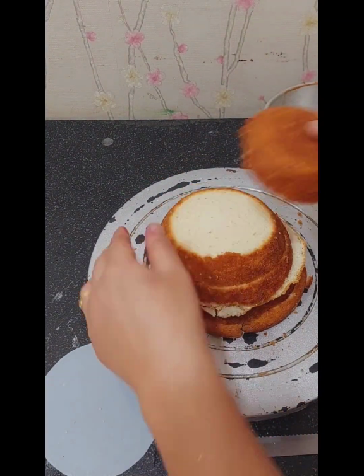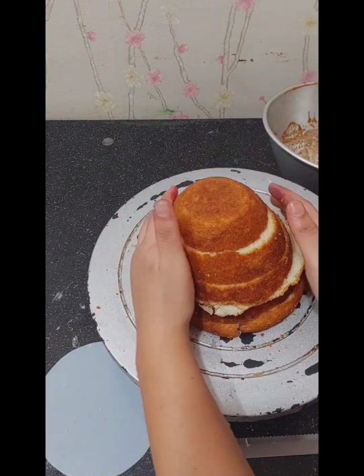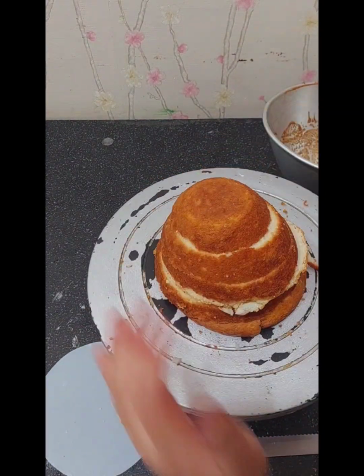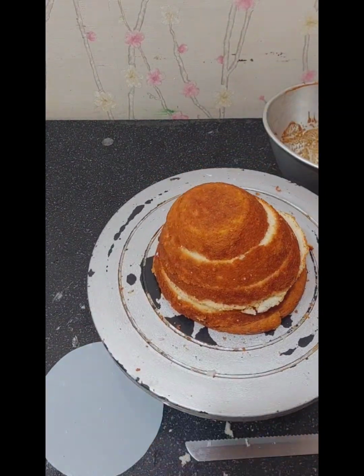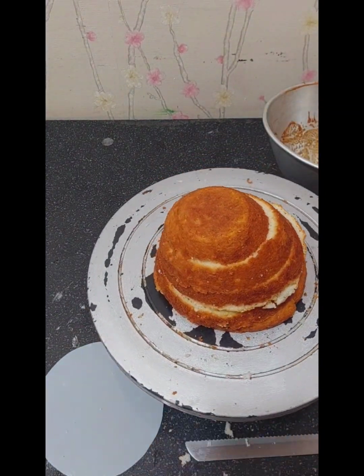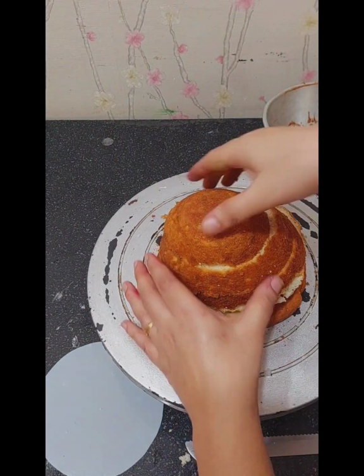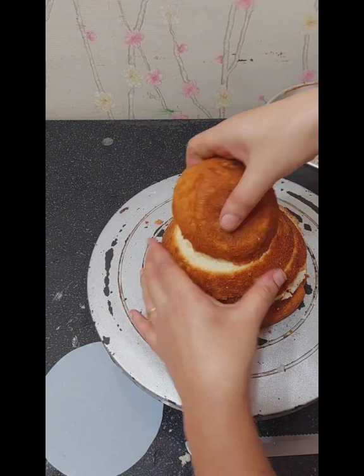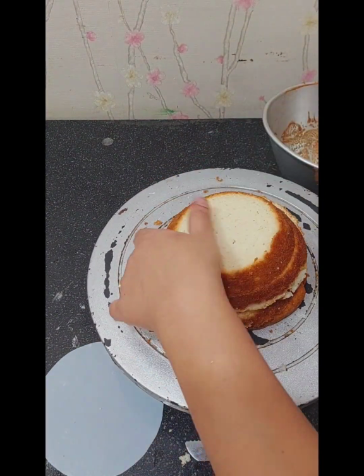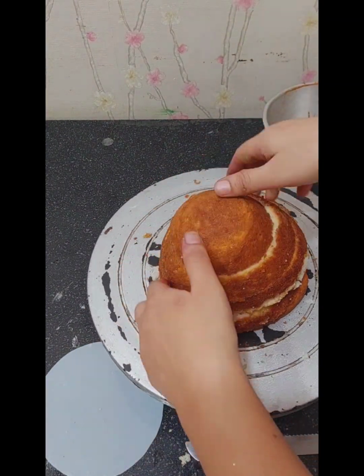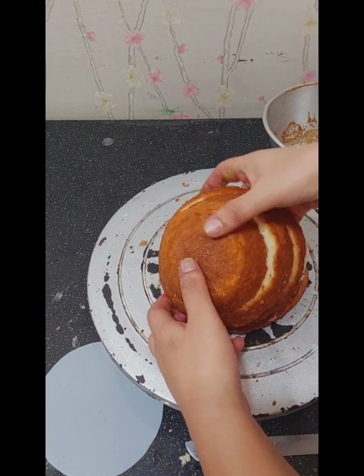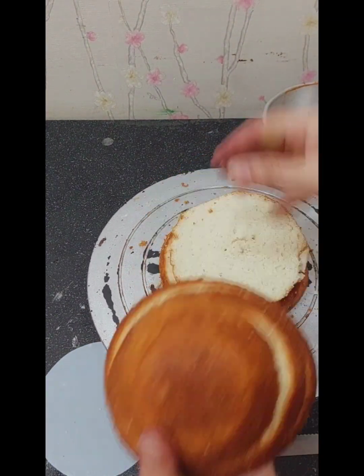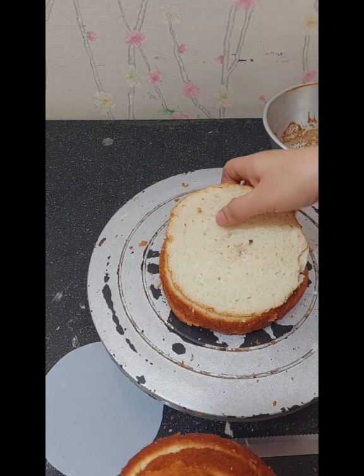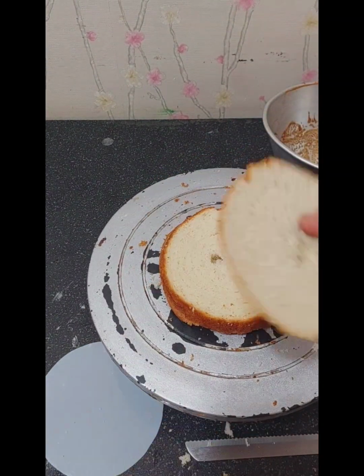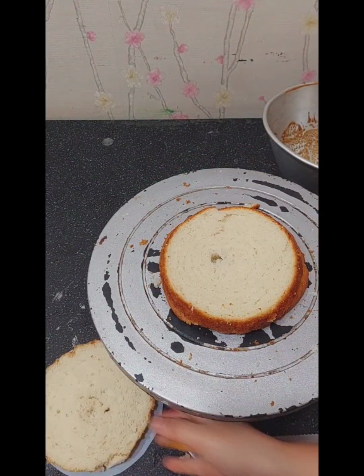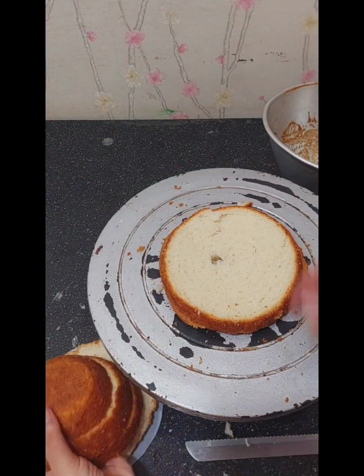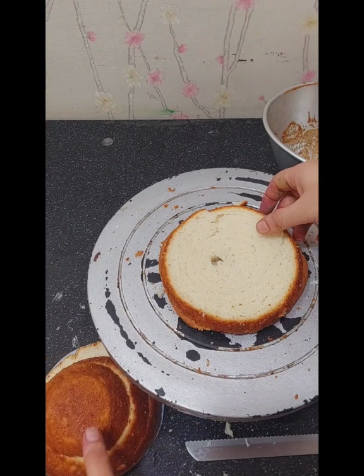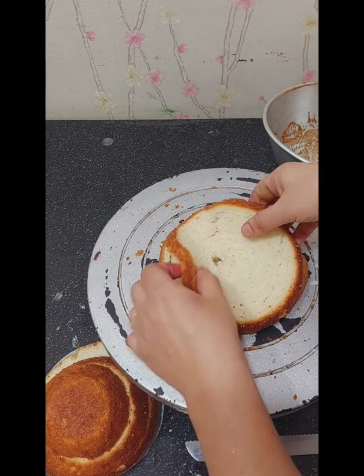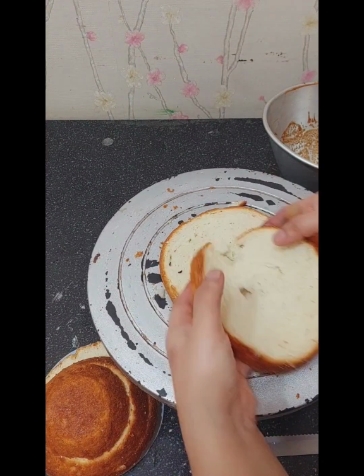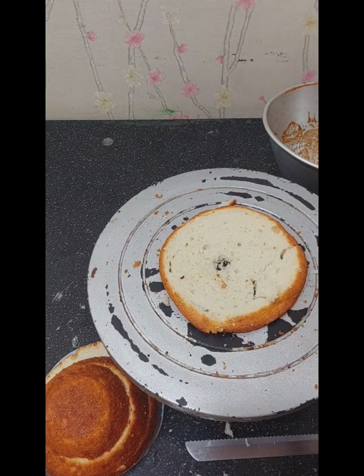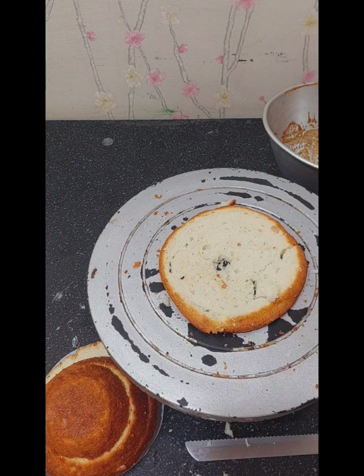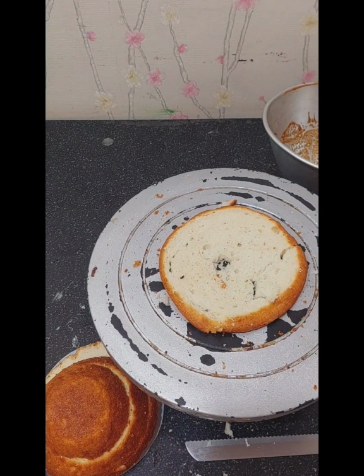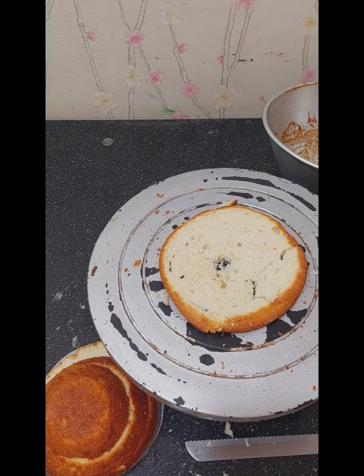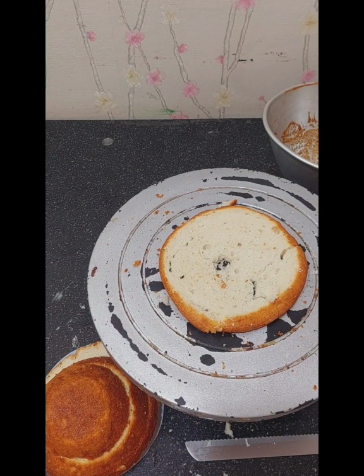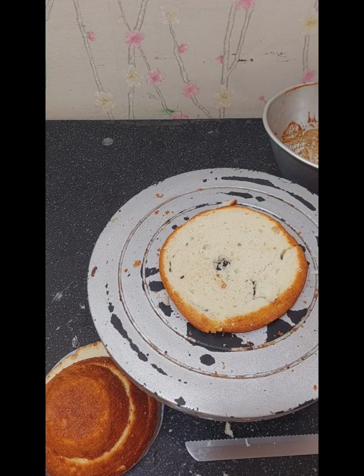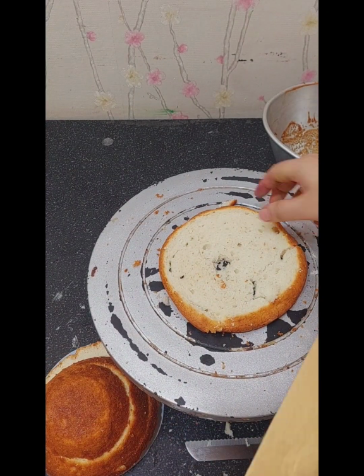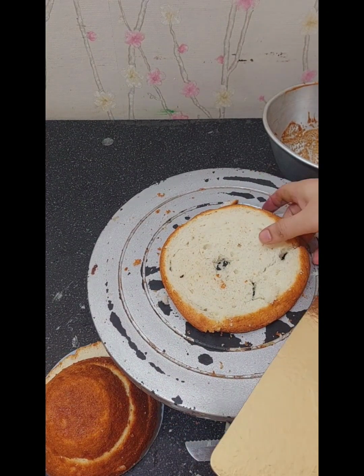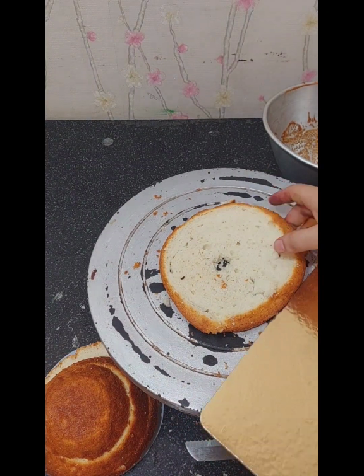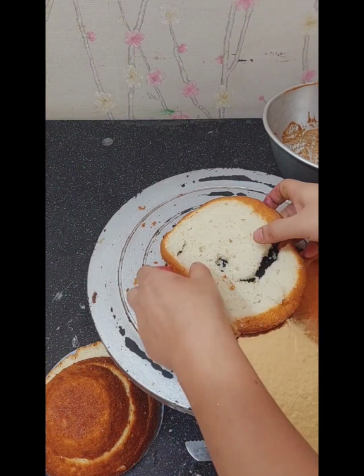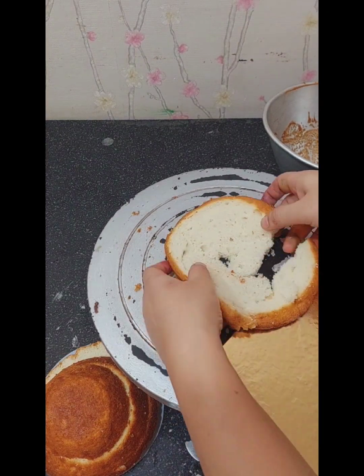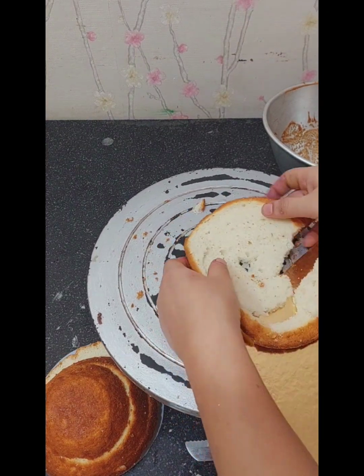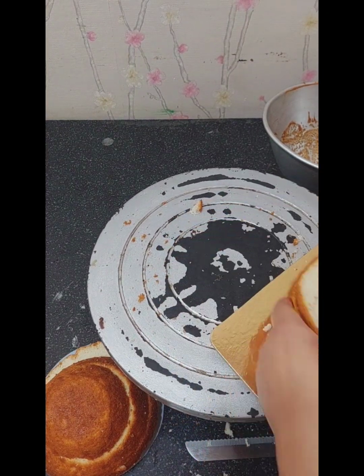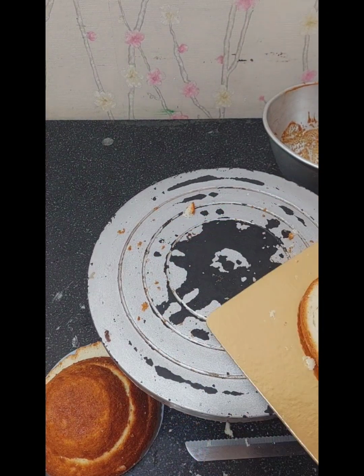It was a doll cake. When I got the order I thought about how I would make it and what a doll cake actually involves.